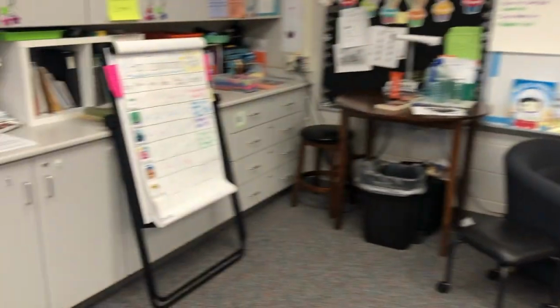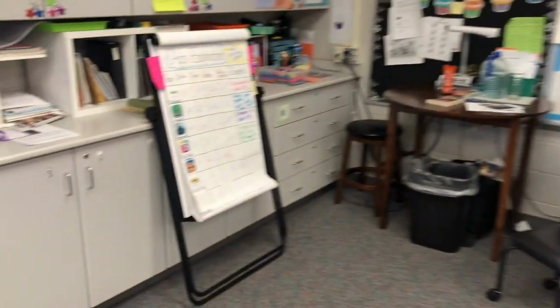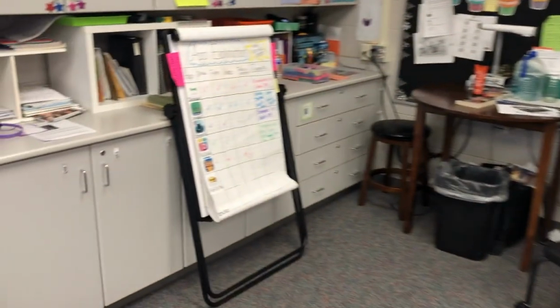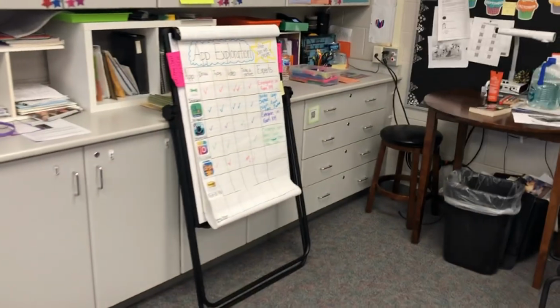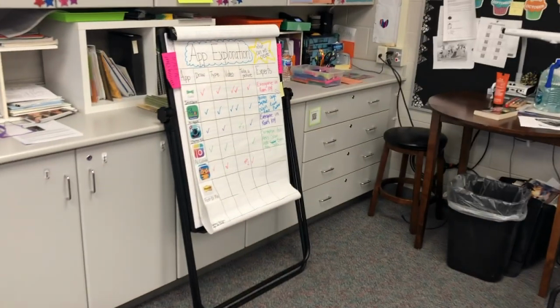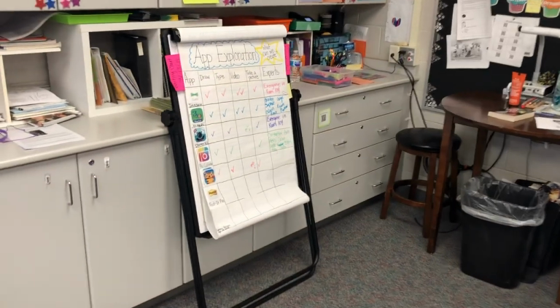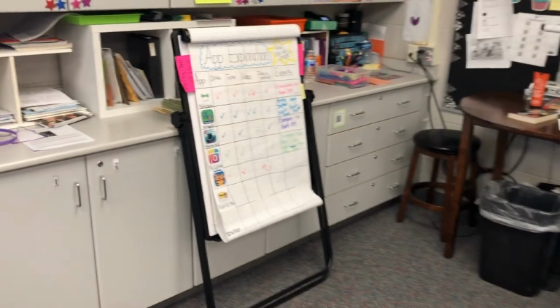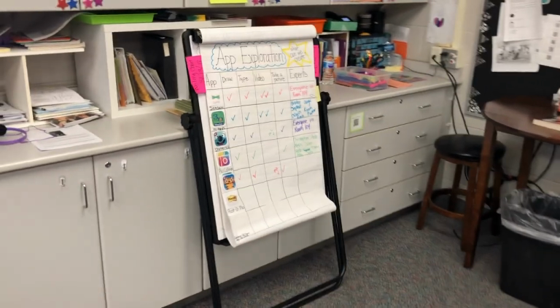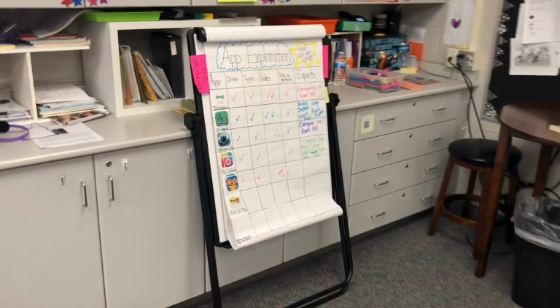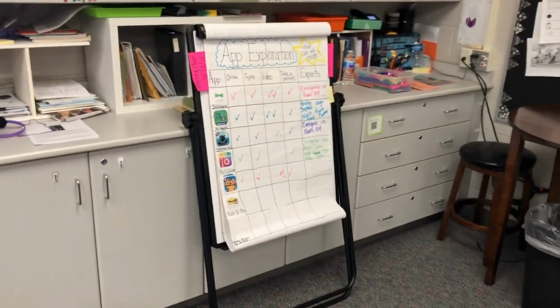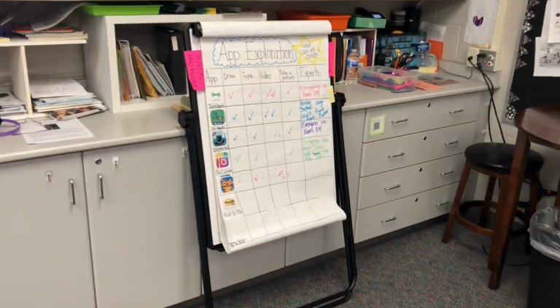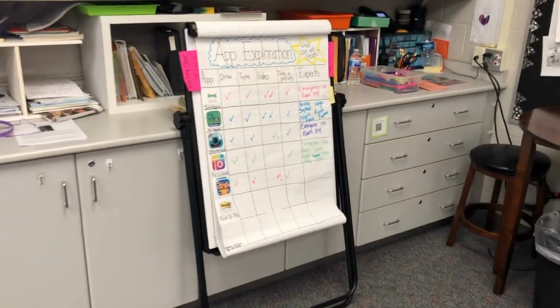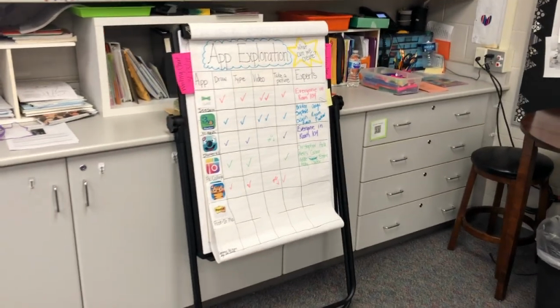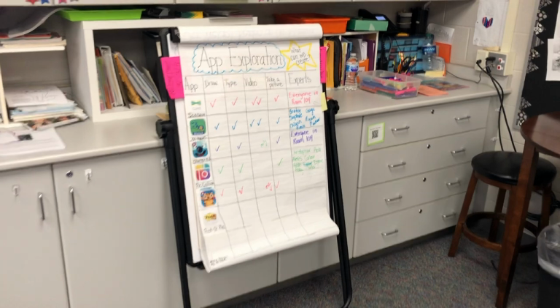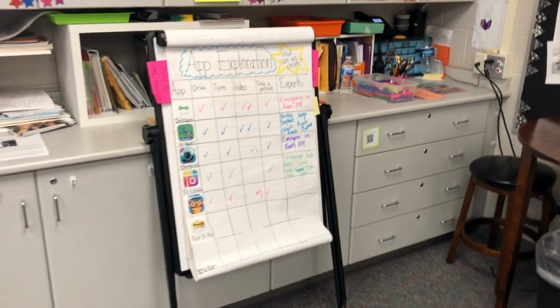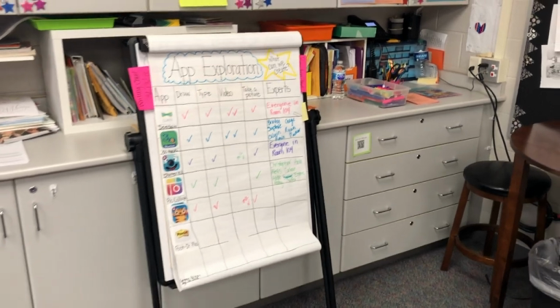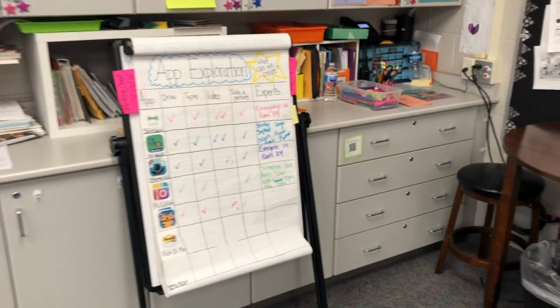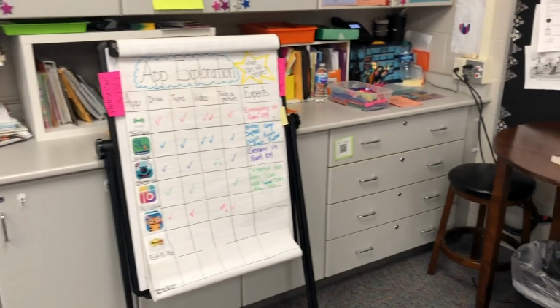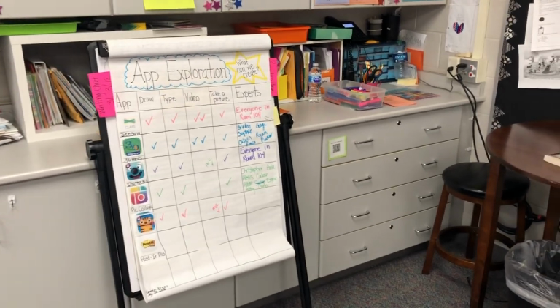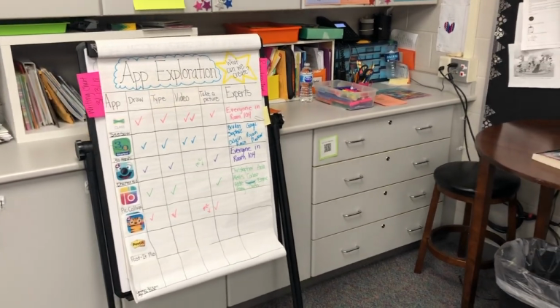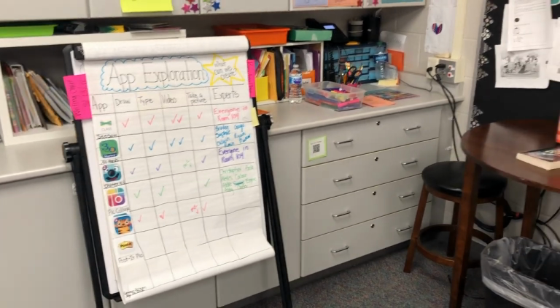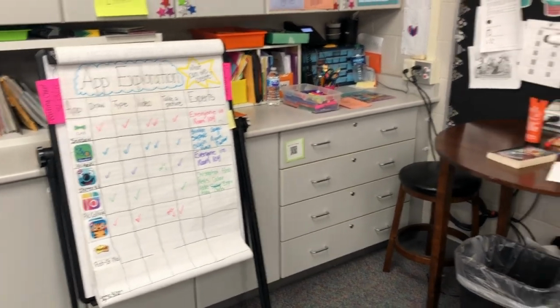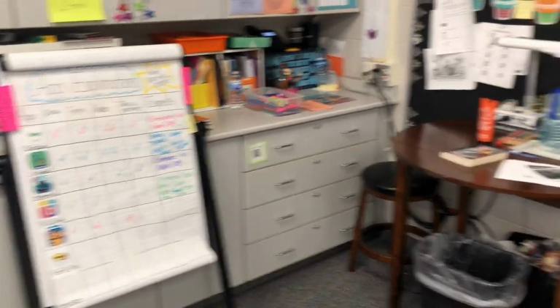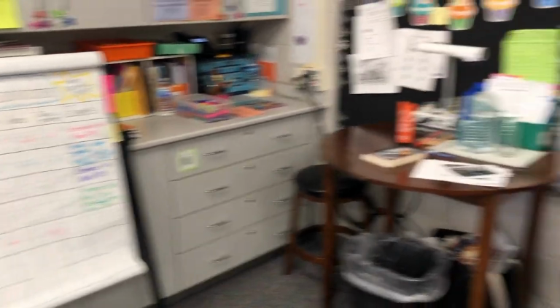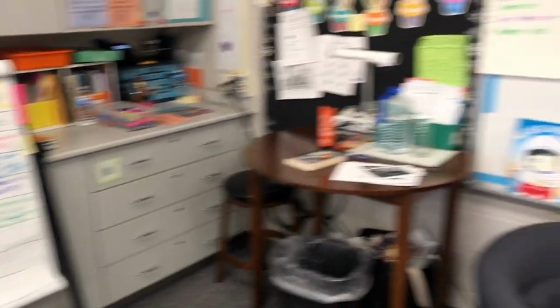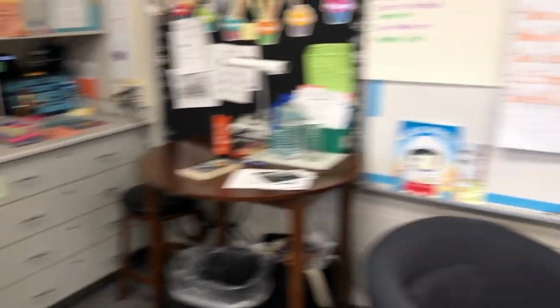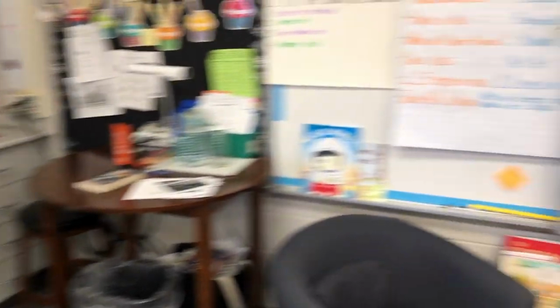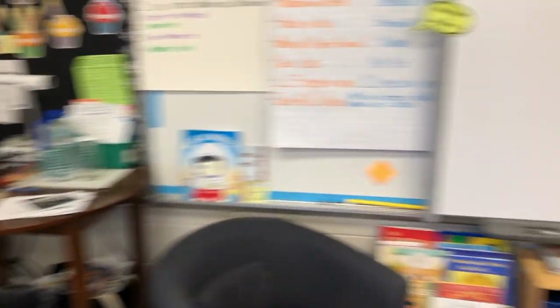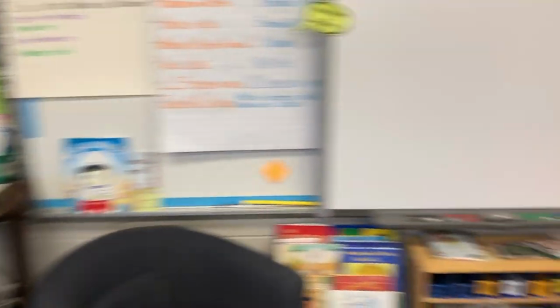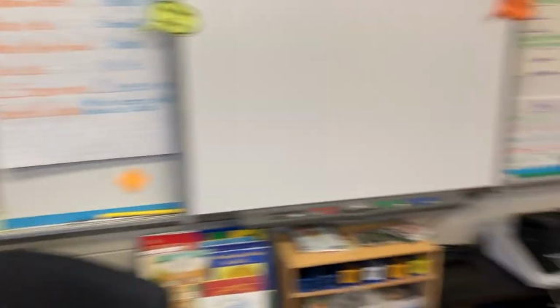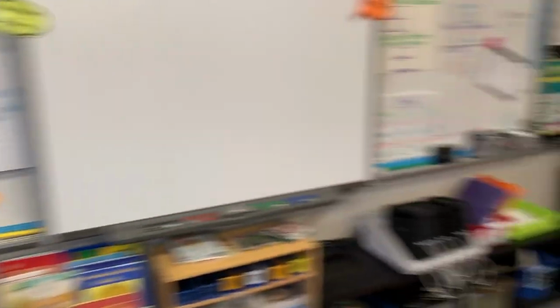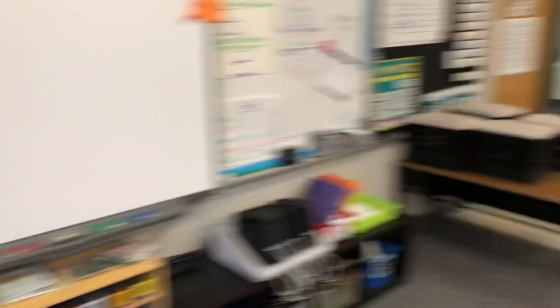Check out her app exploration chart — love that.